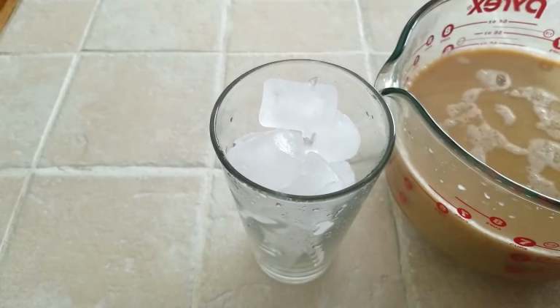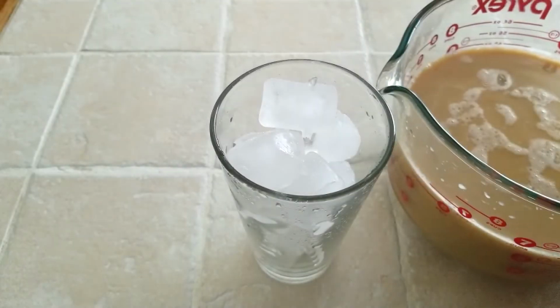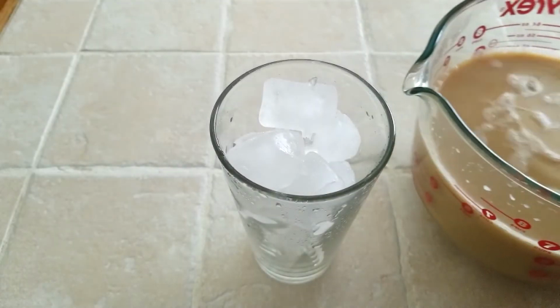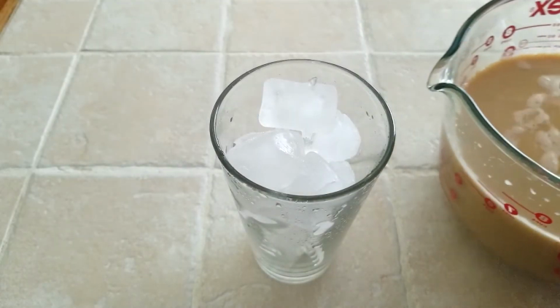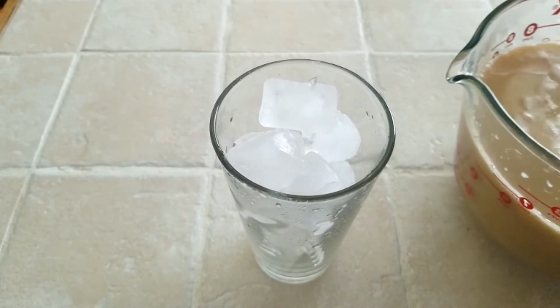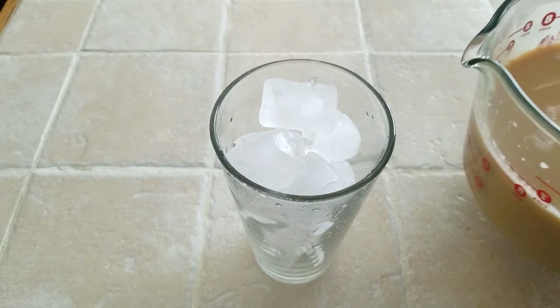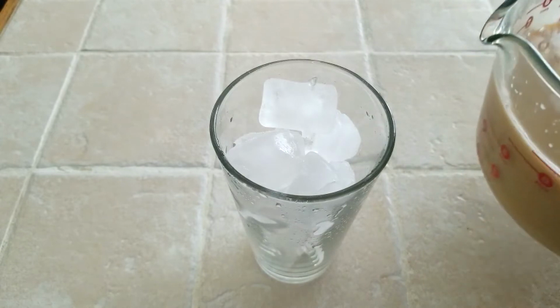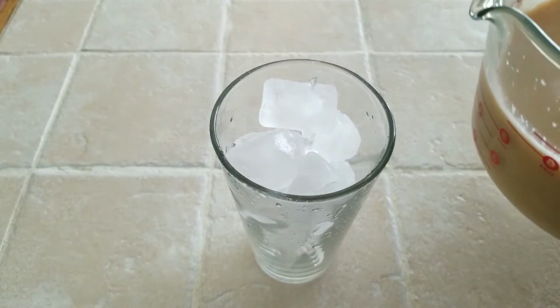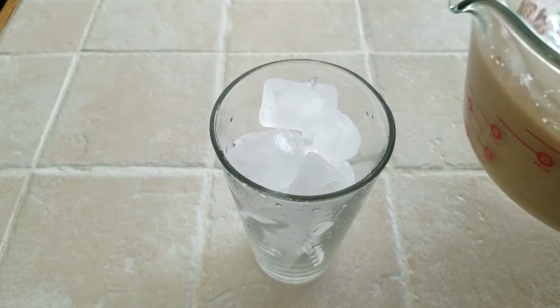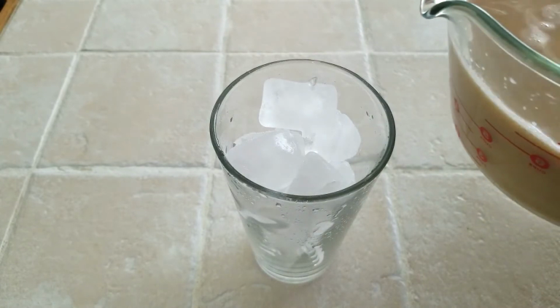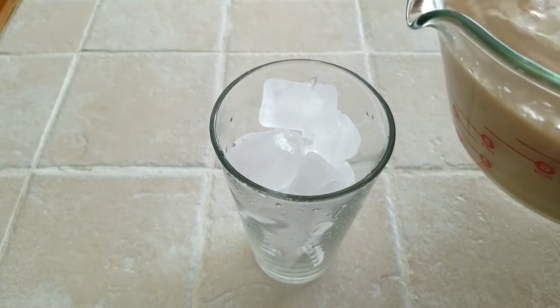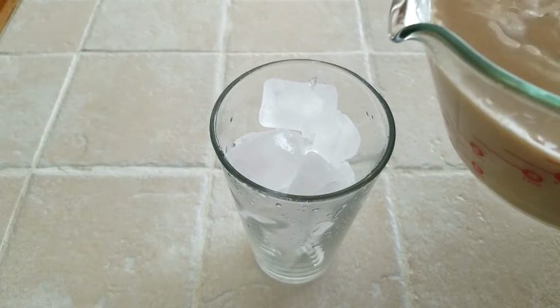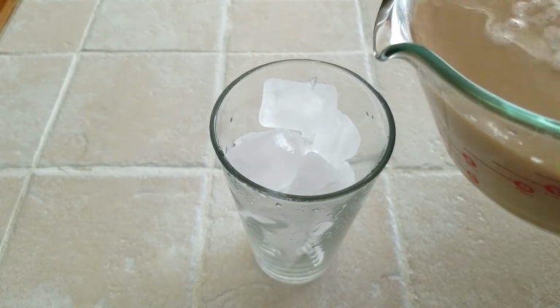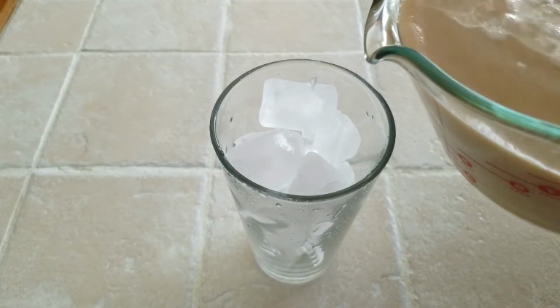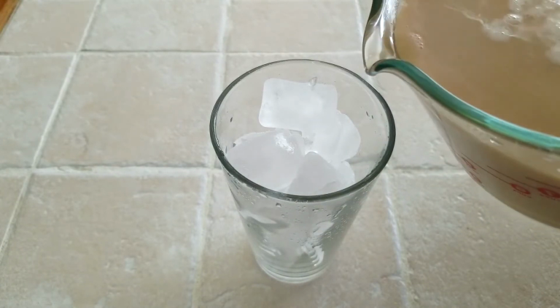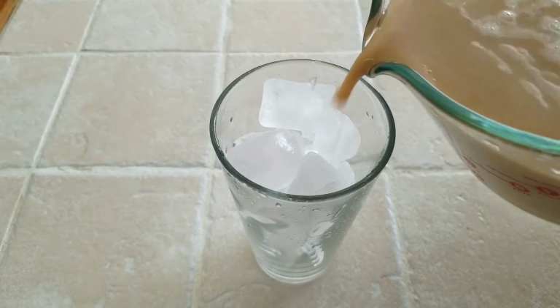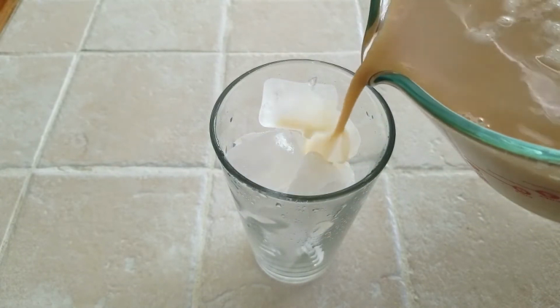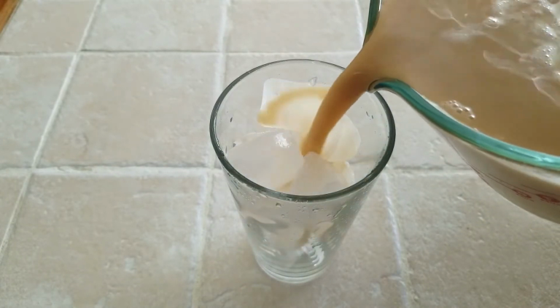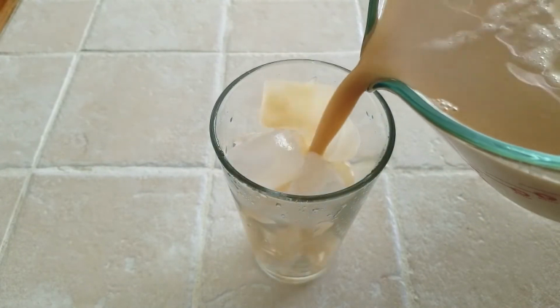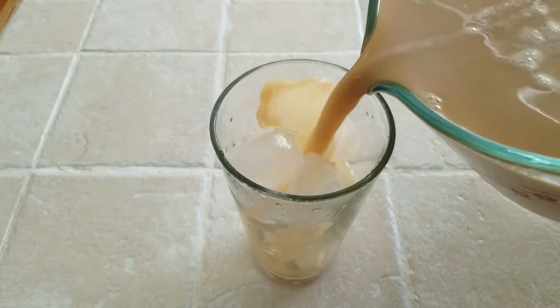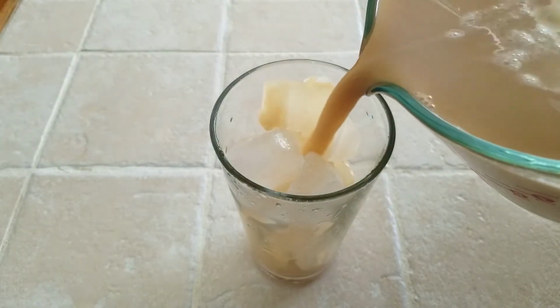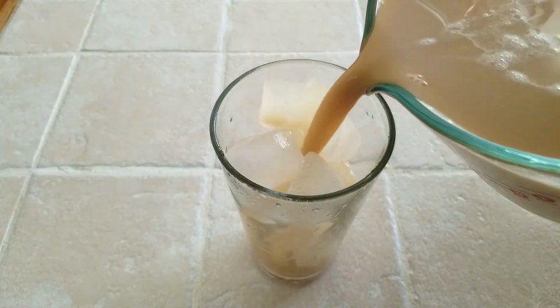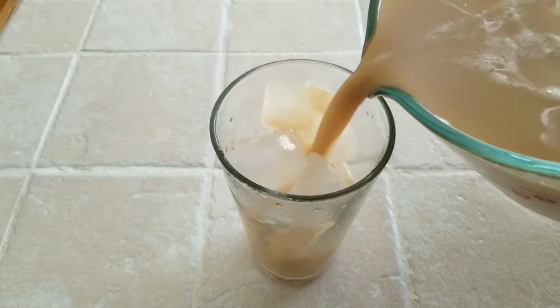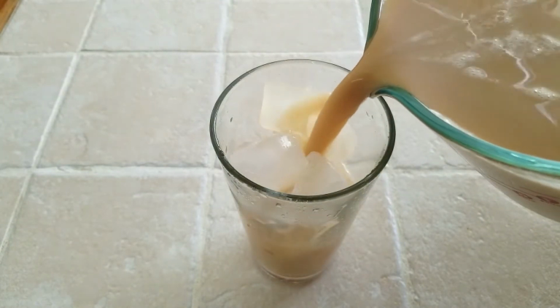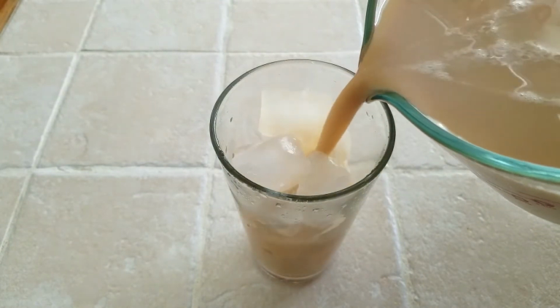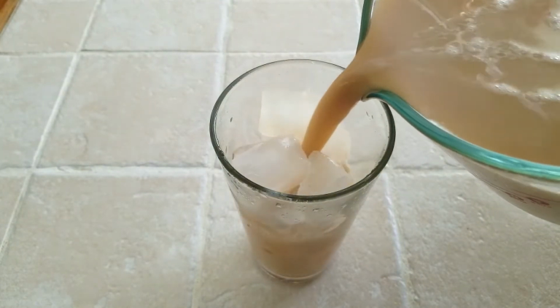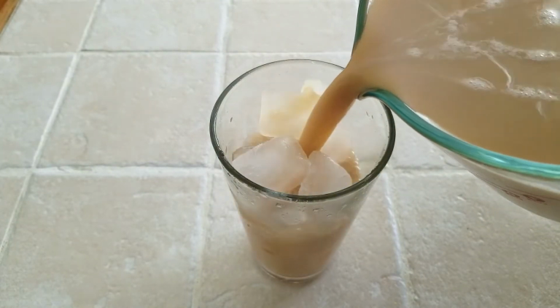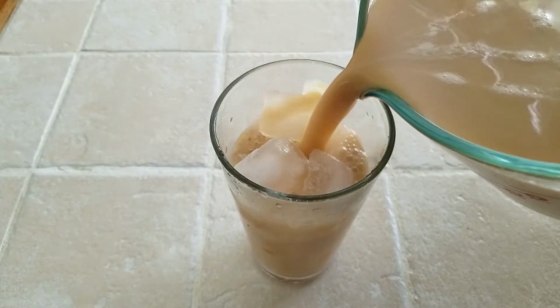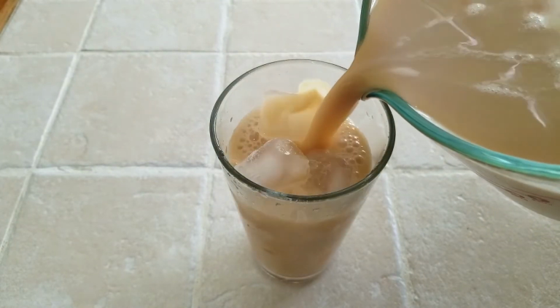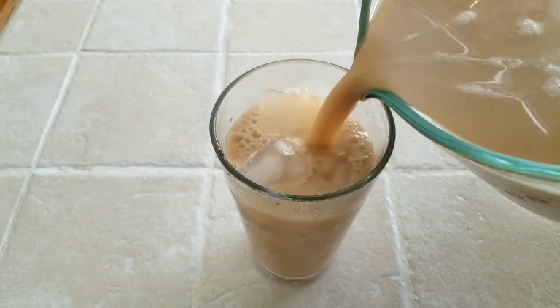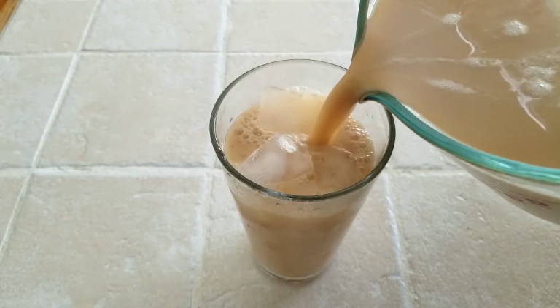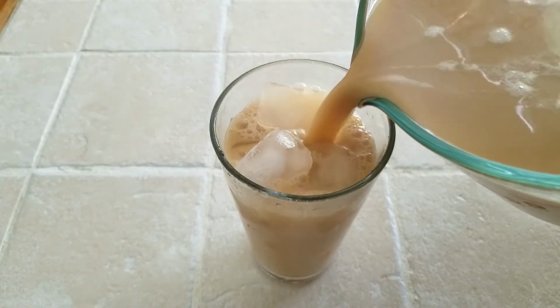Fill your favorite glass with ice and go ahead and pour your Hong Kong milk tea right over top. It's a refreshing drink for any time.